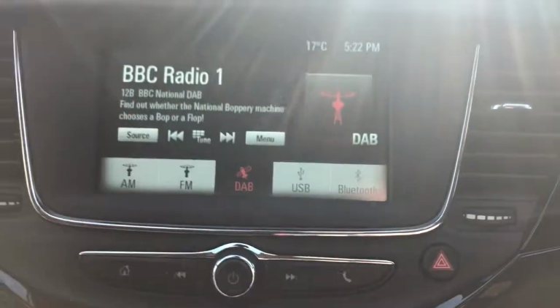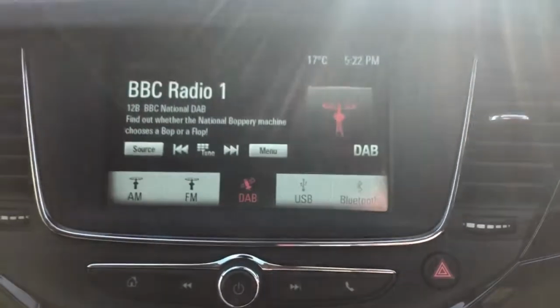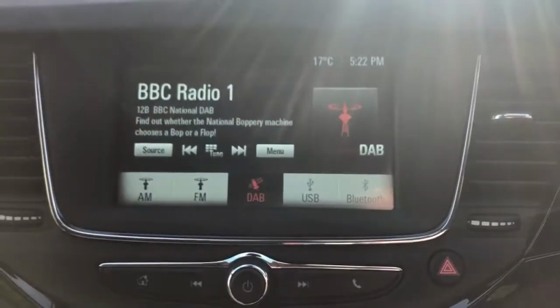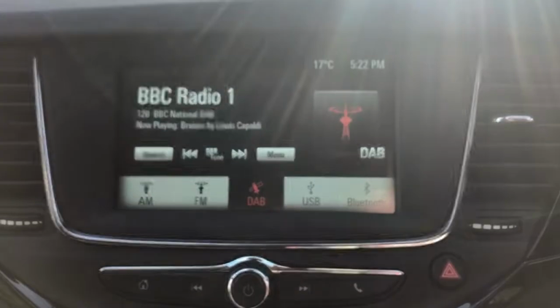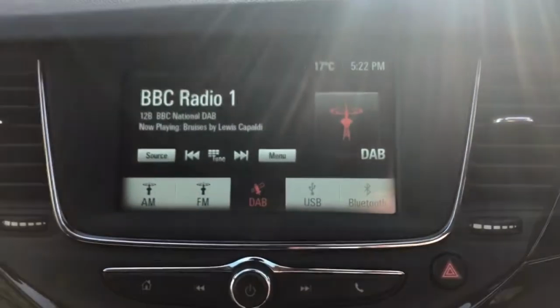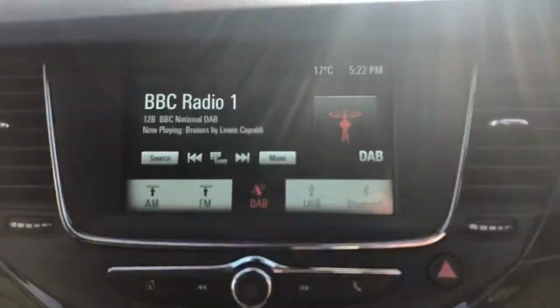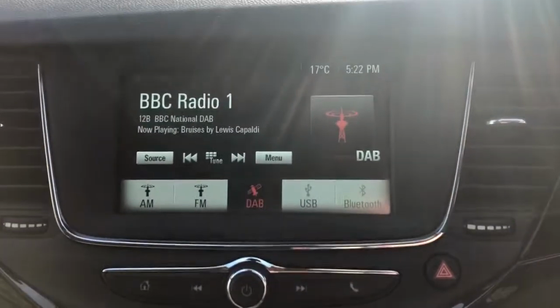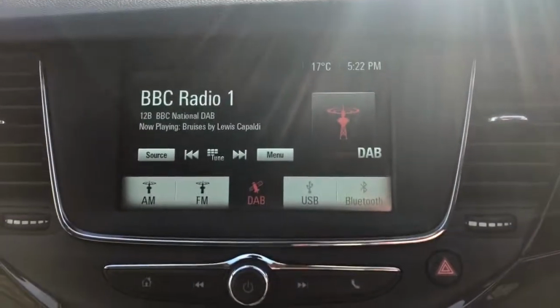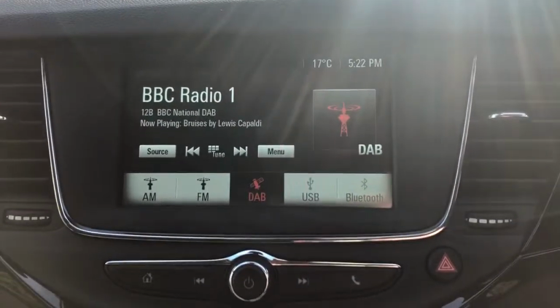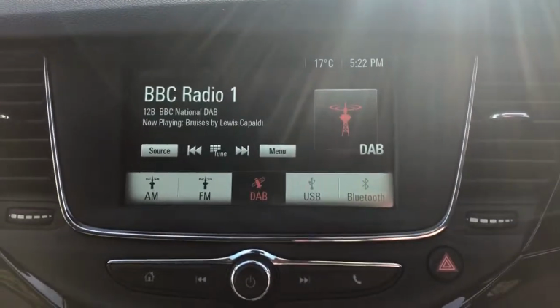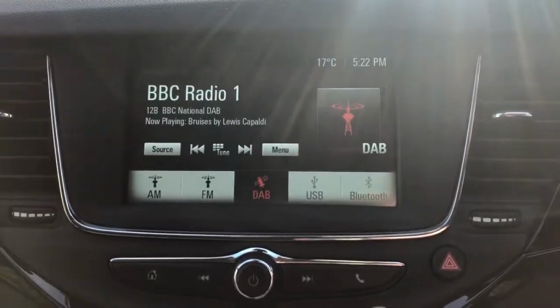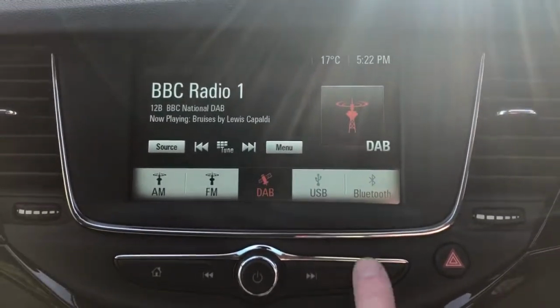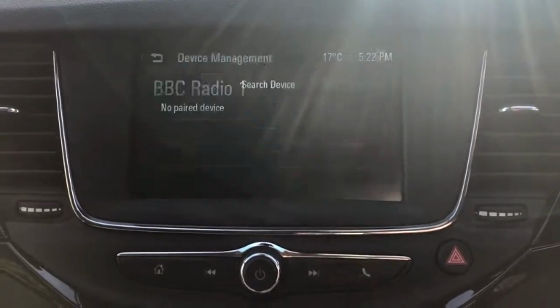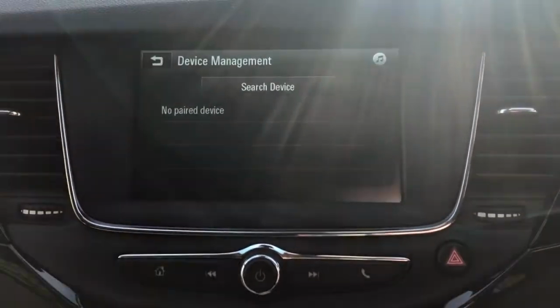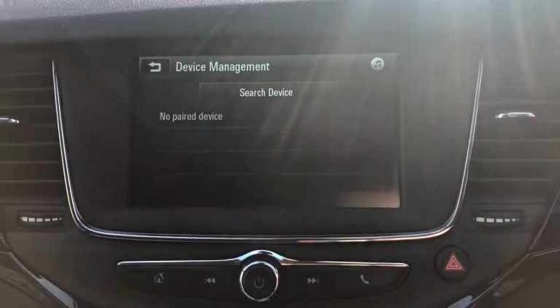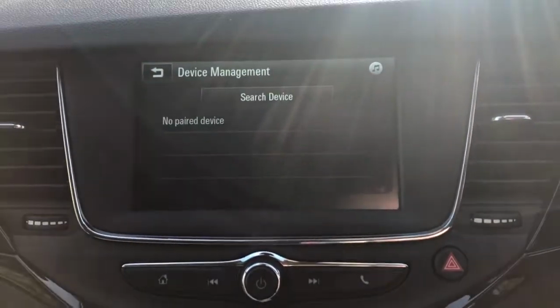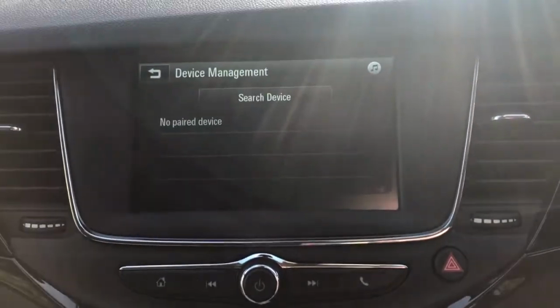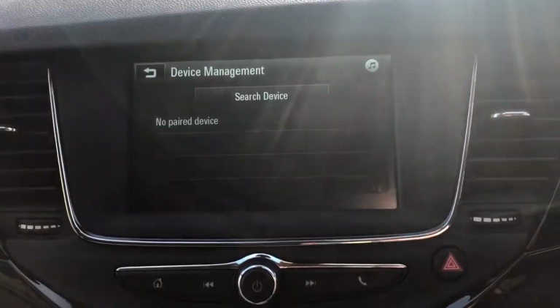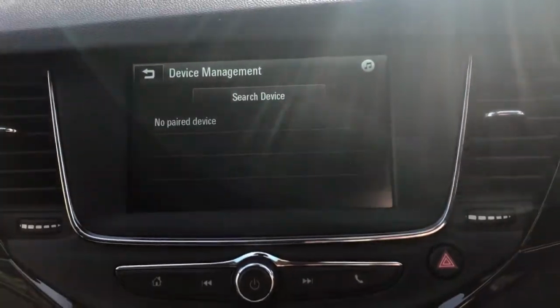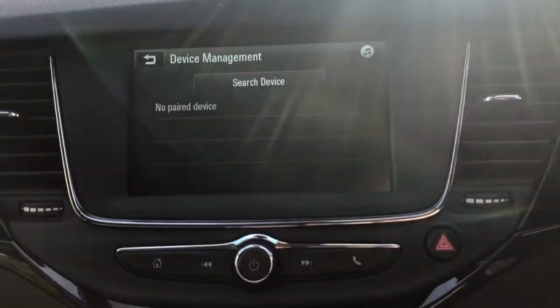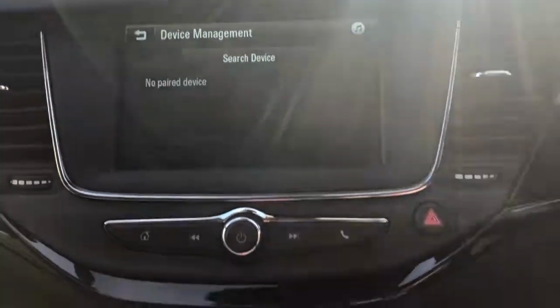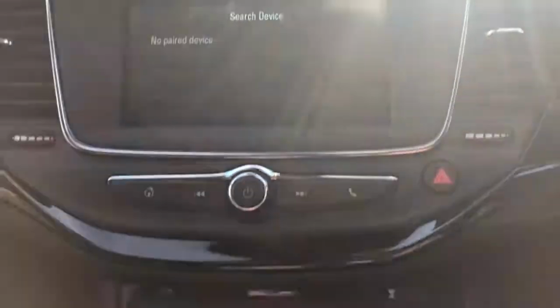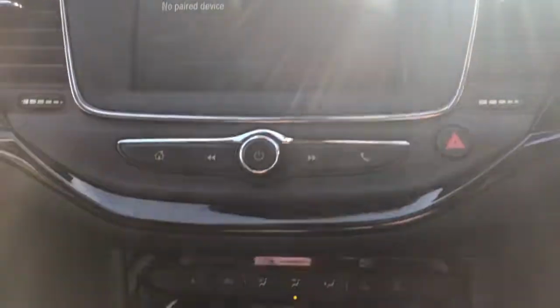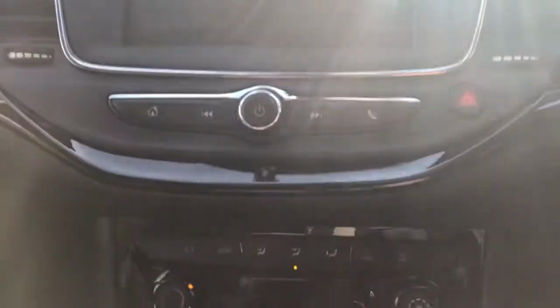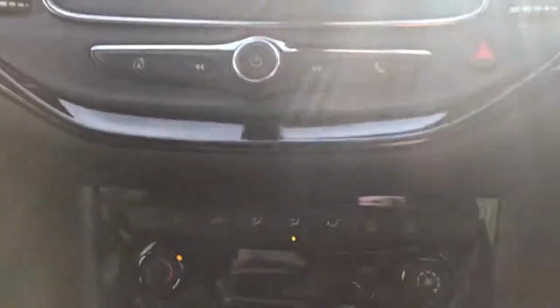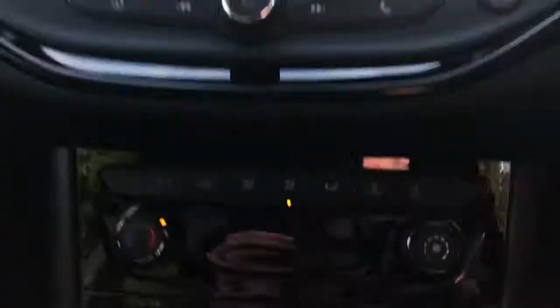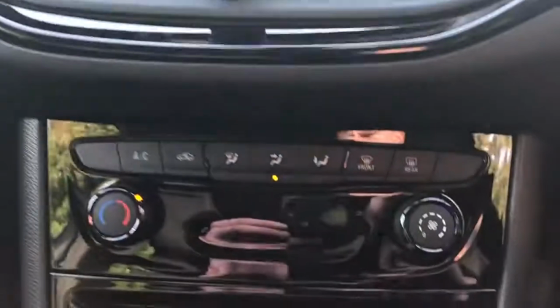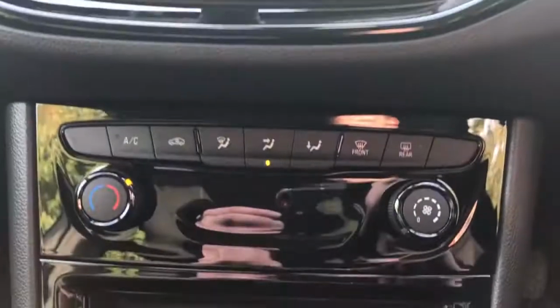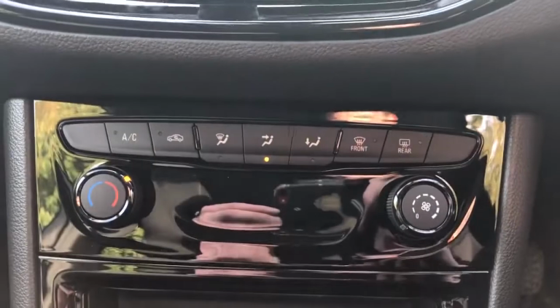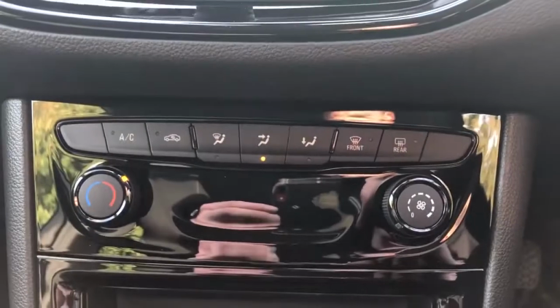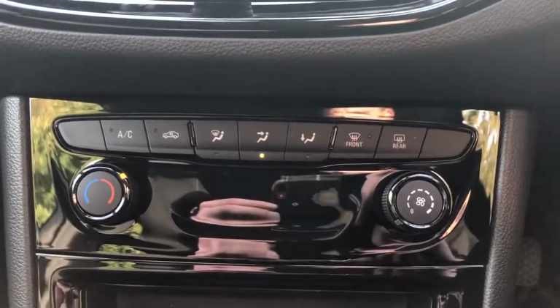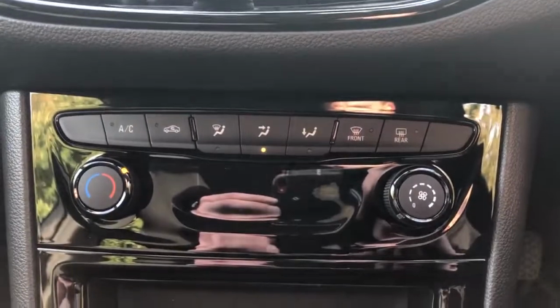FM, AM and DAB radio, Bluetooth connectivity for your phone, and air conditioning.